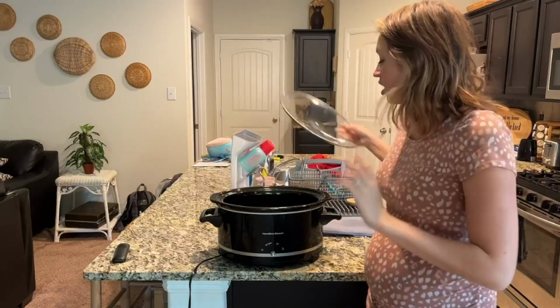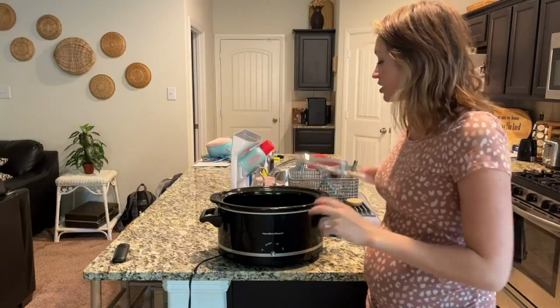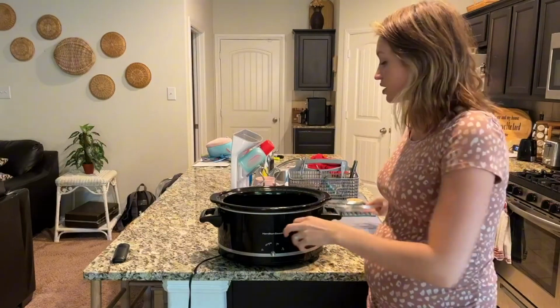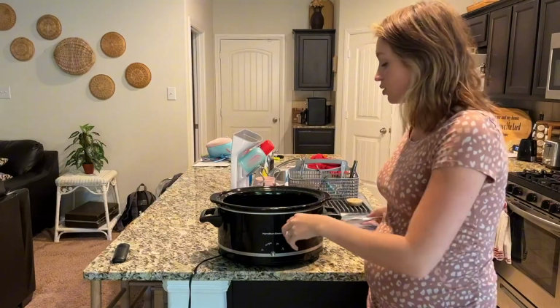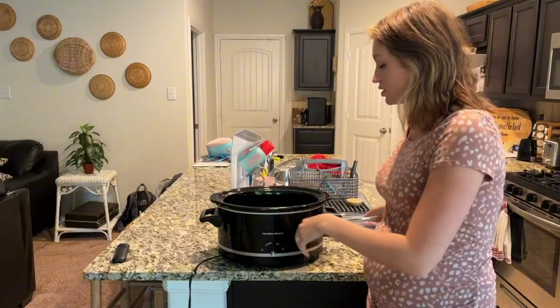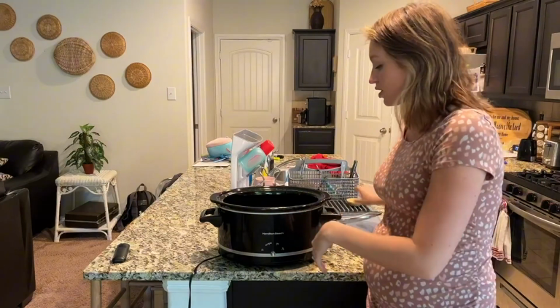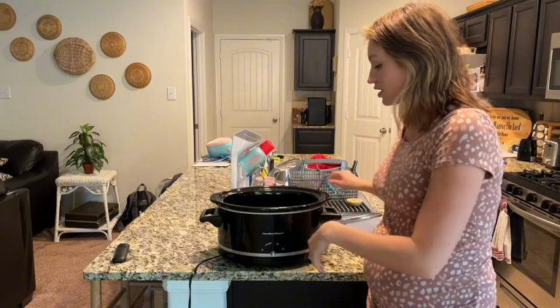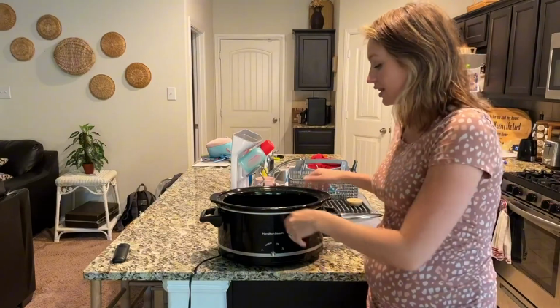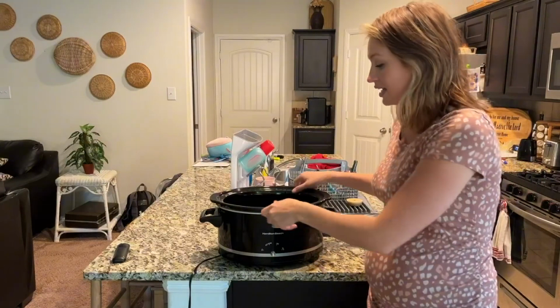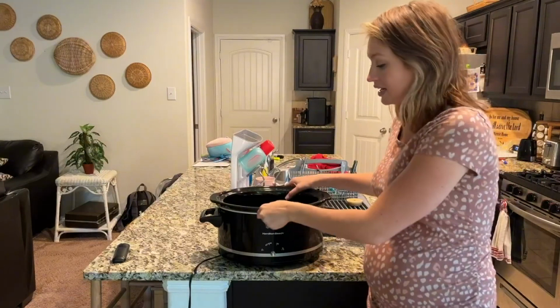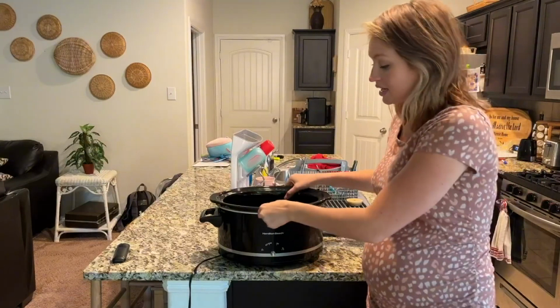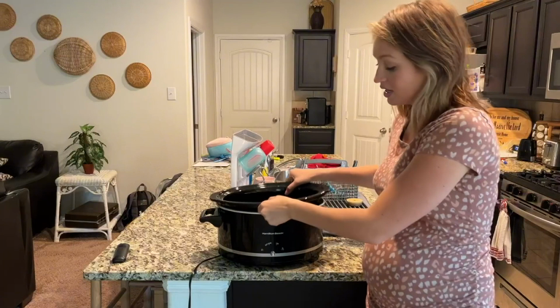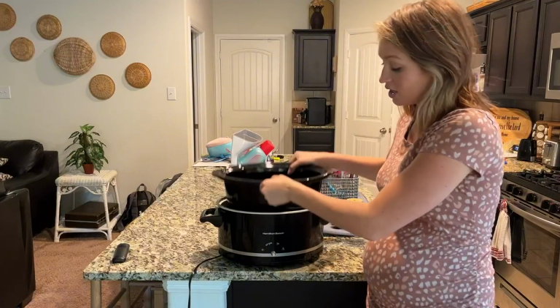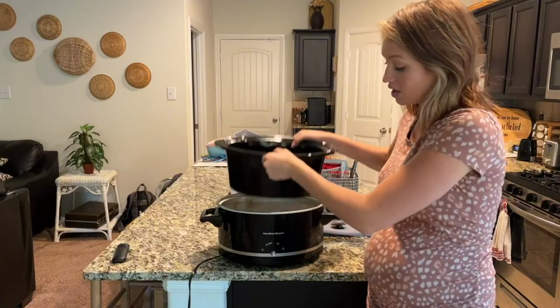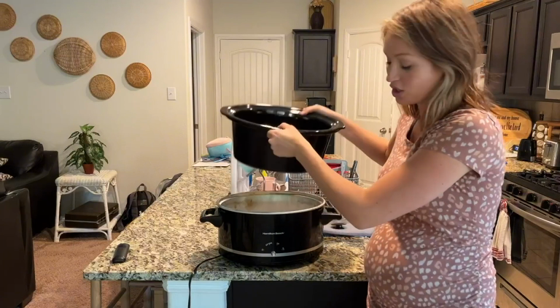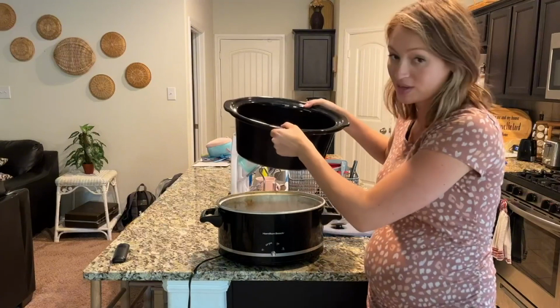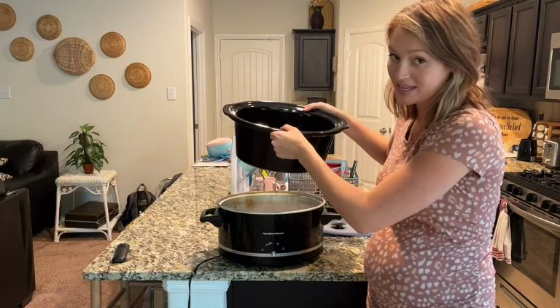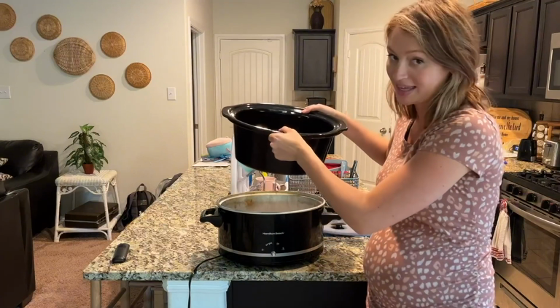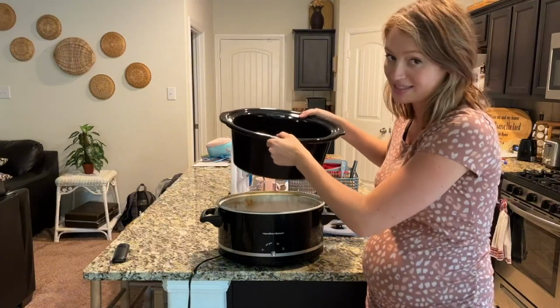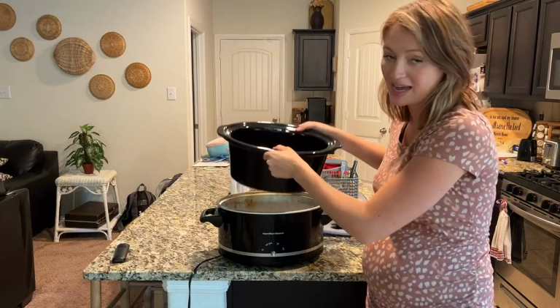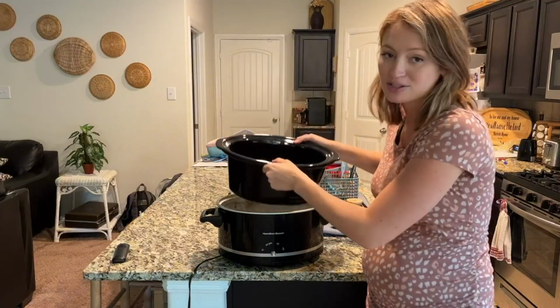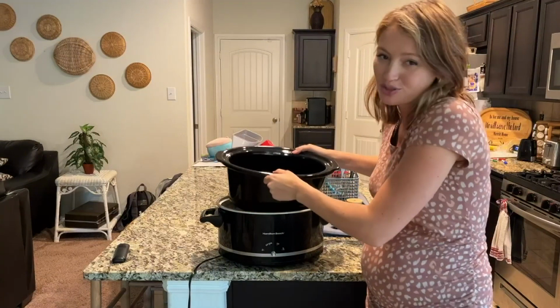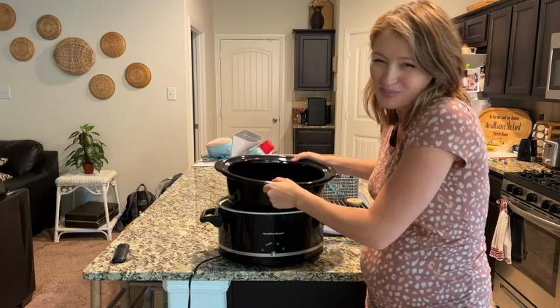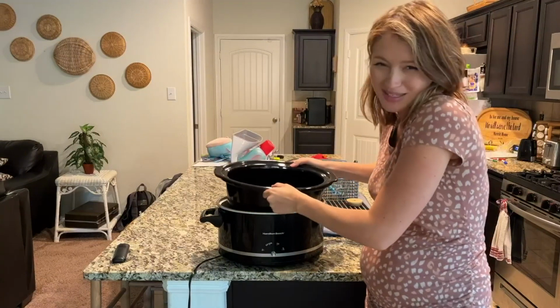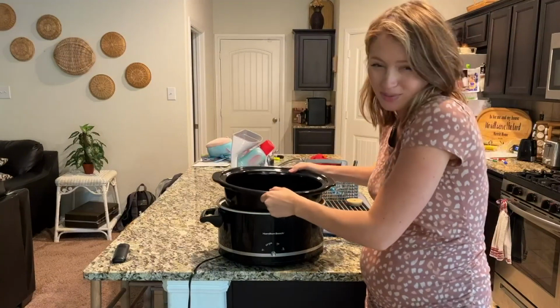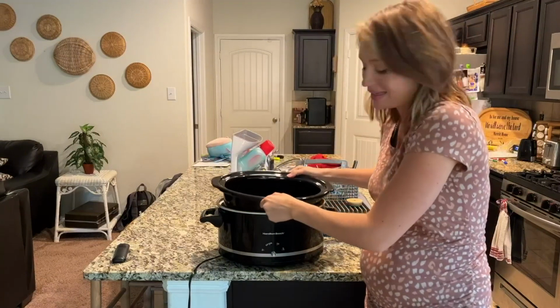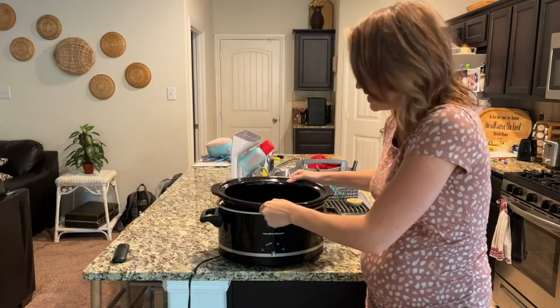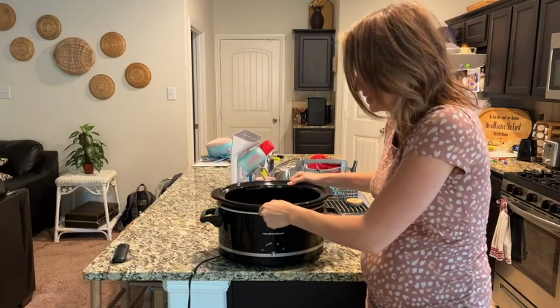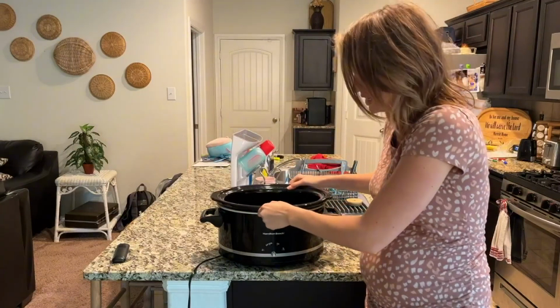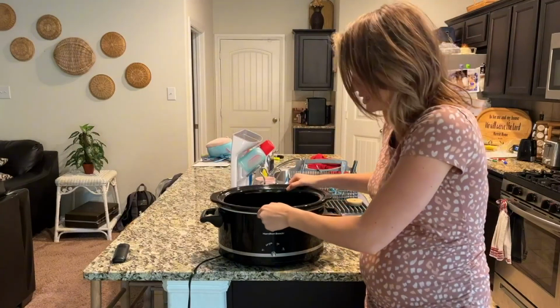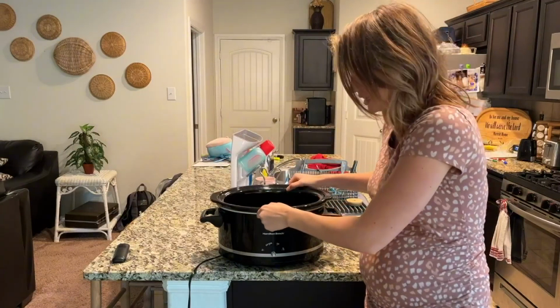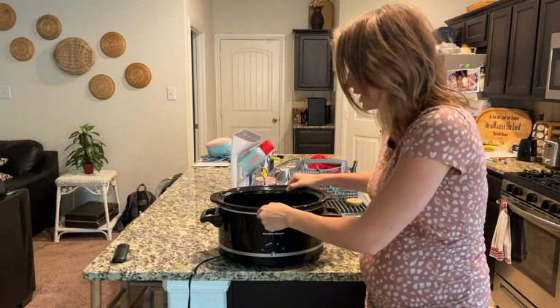Also, when you go to clean, you can take this out, so it just makes it really easy to clean.